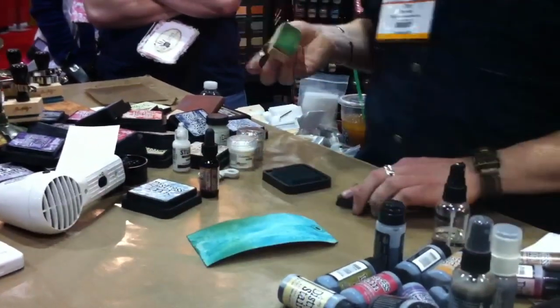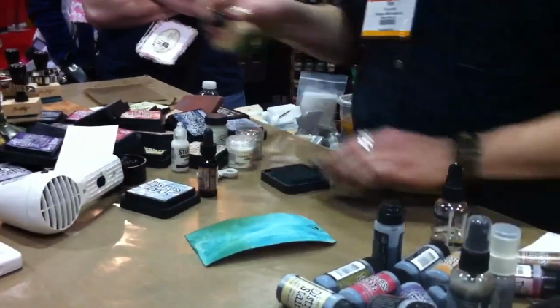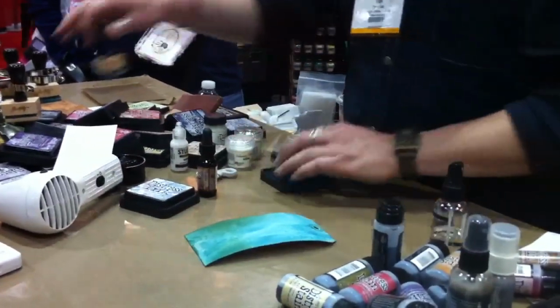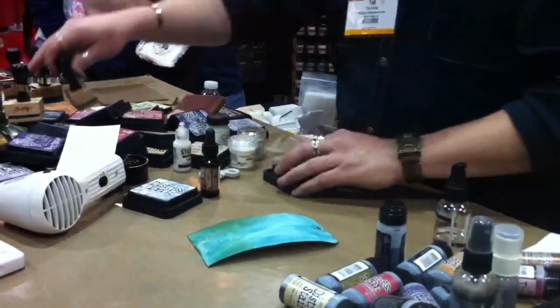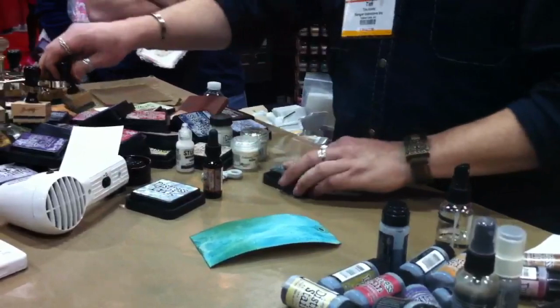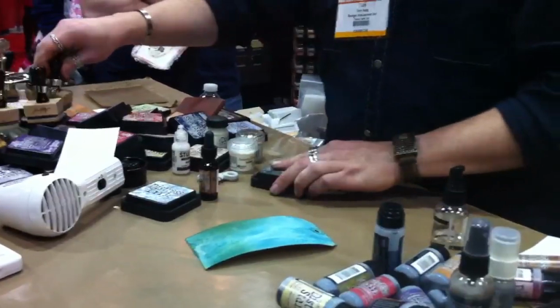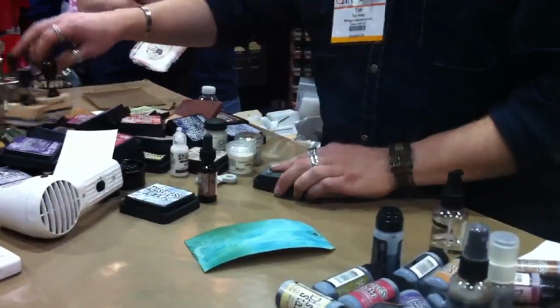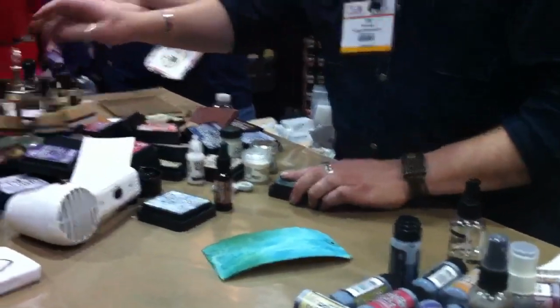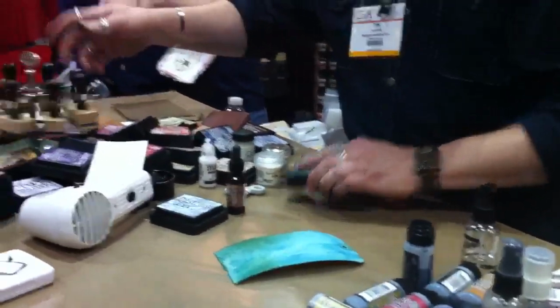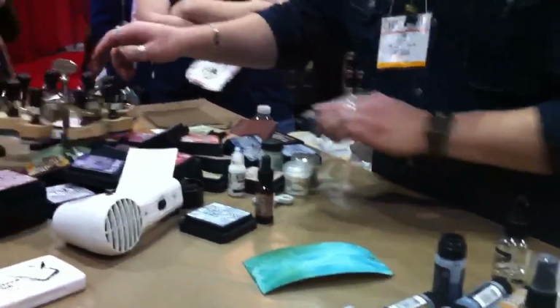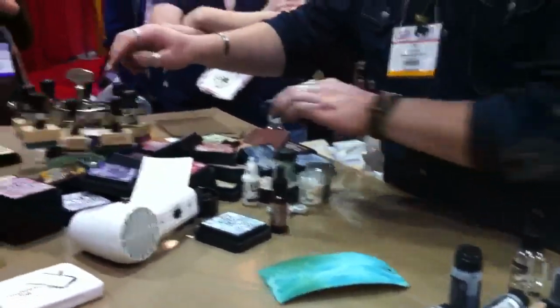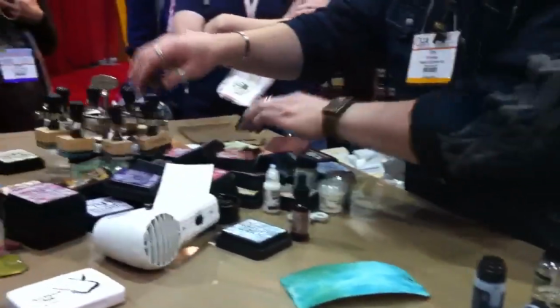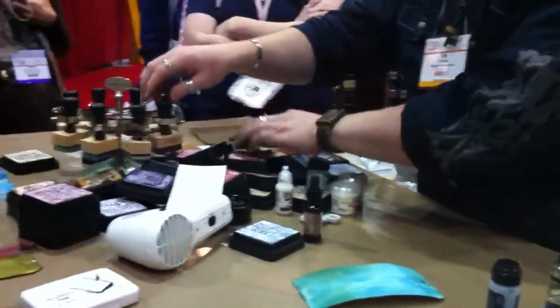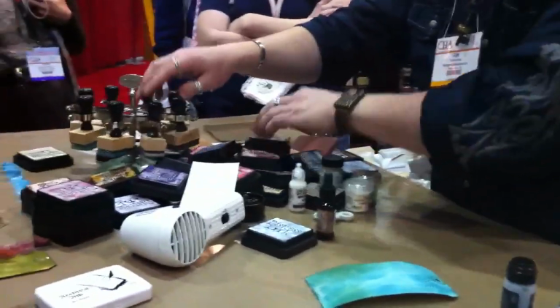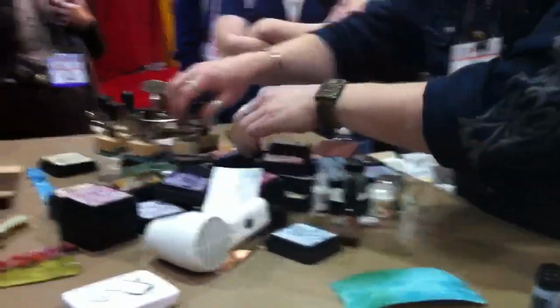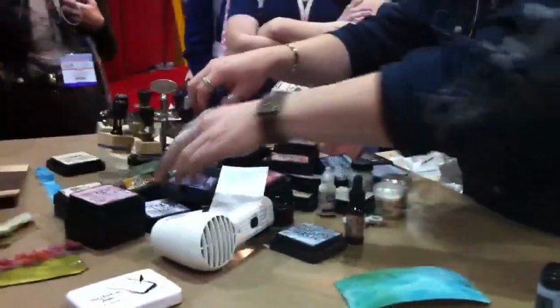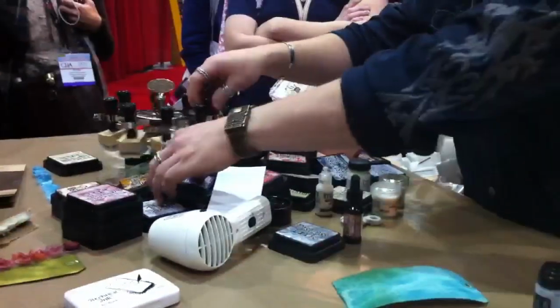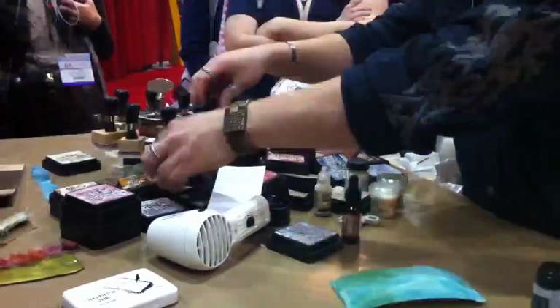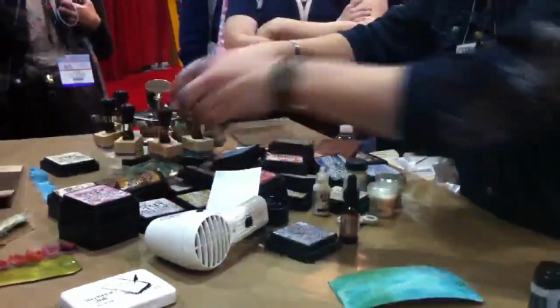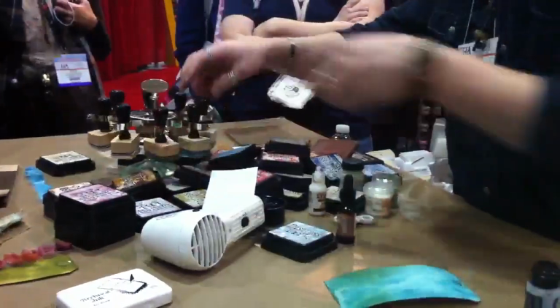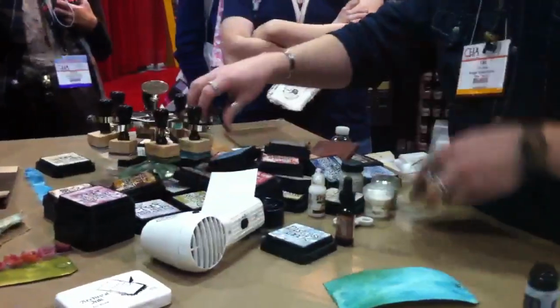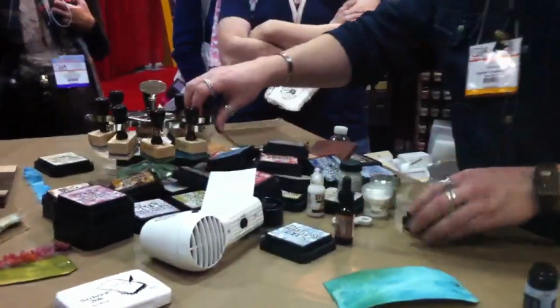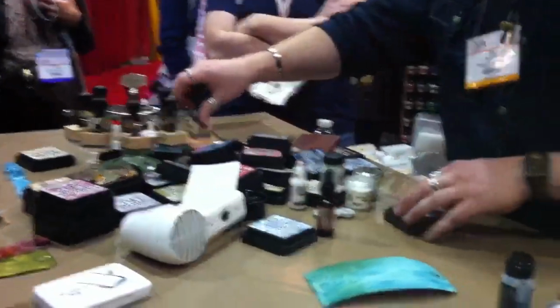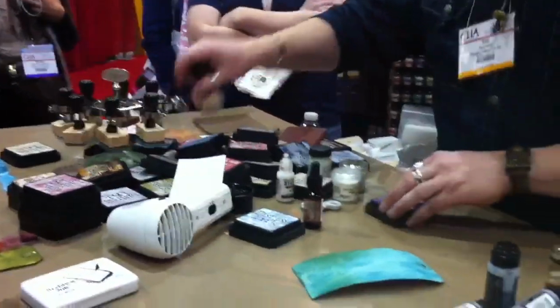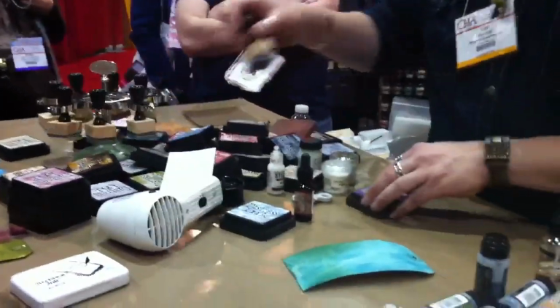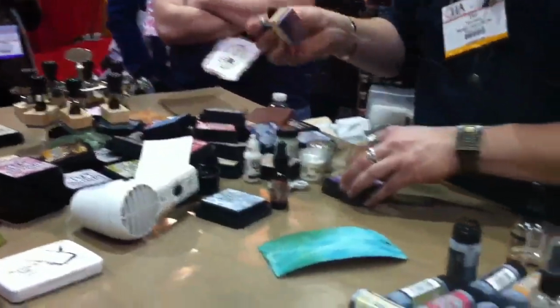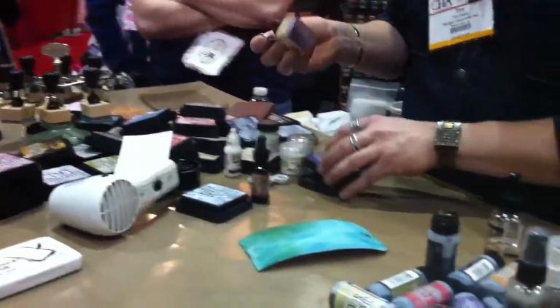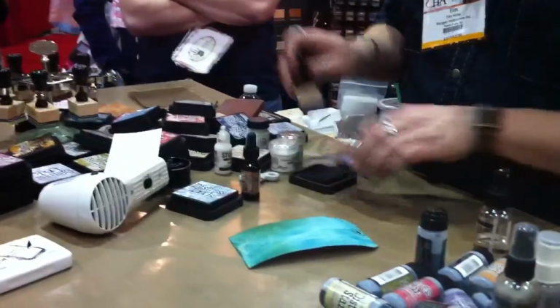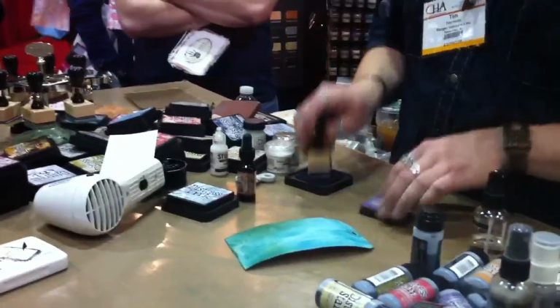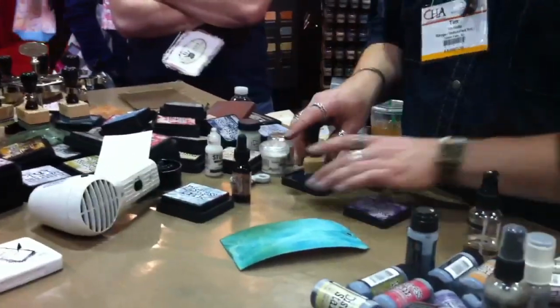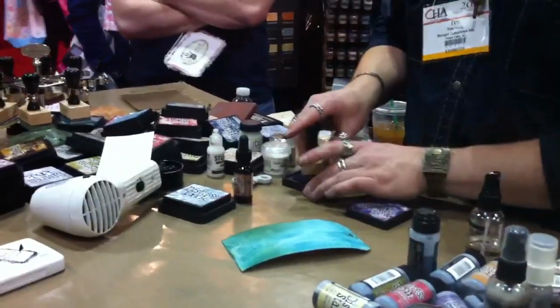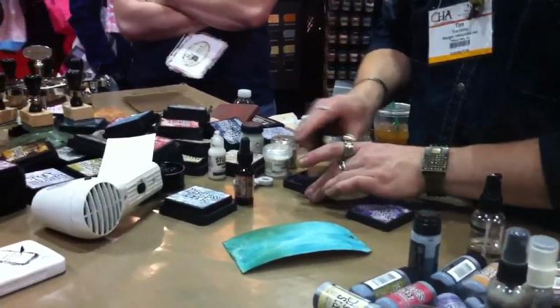All the products and all the colors are designed to integrate together, obviously.